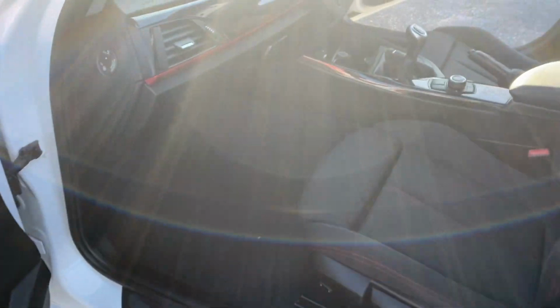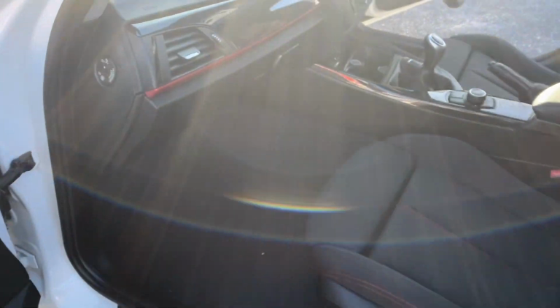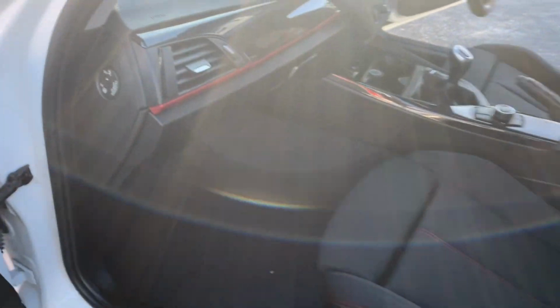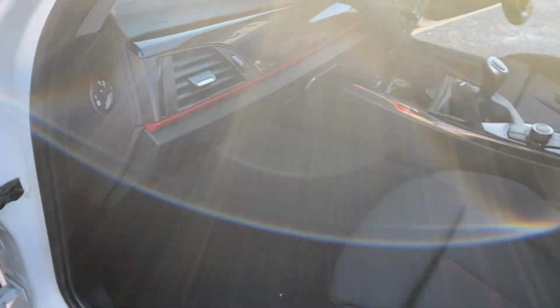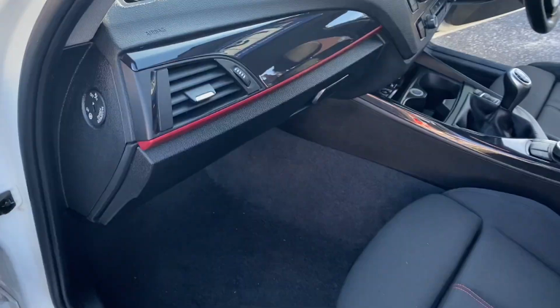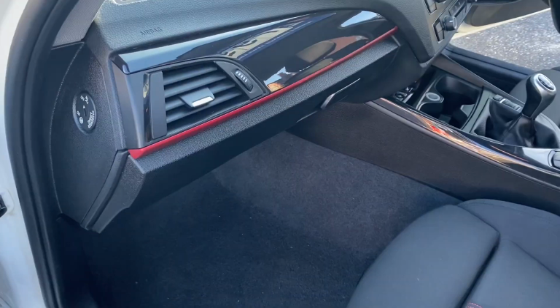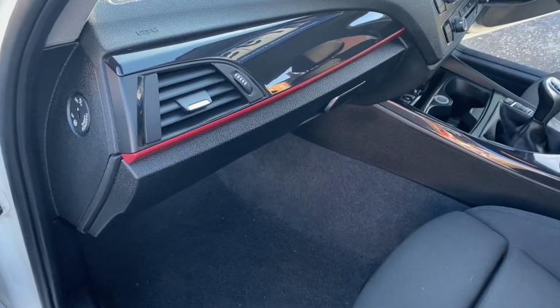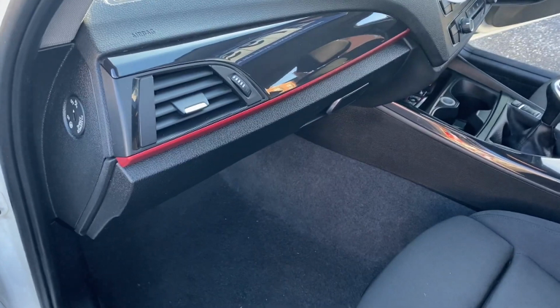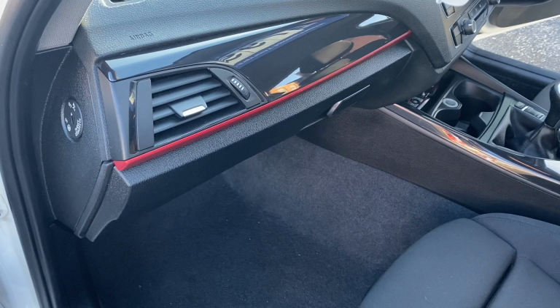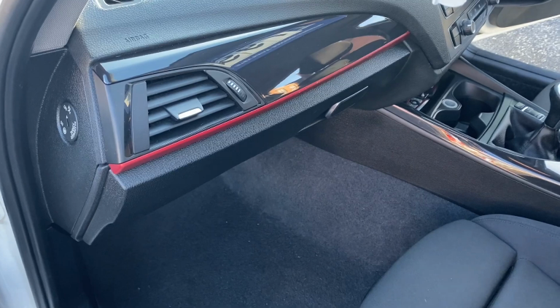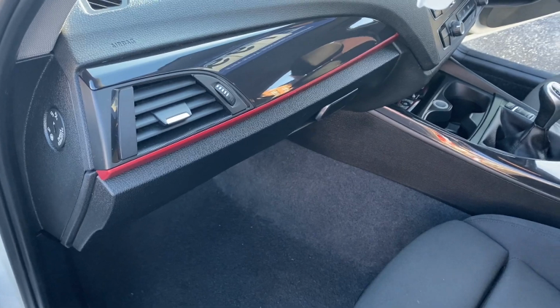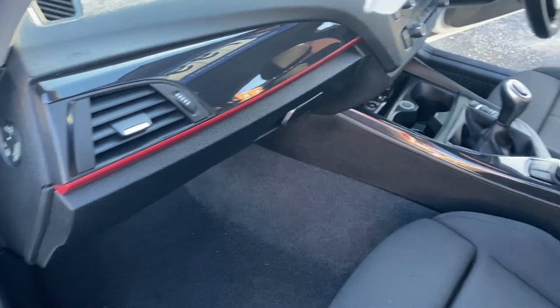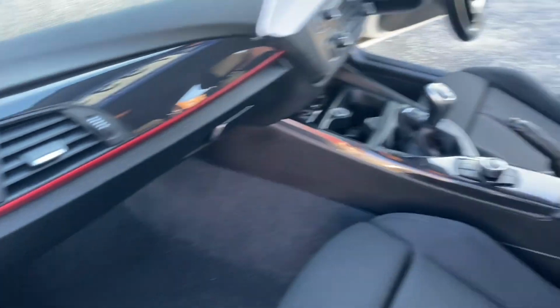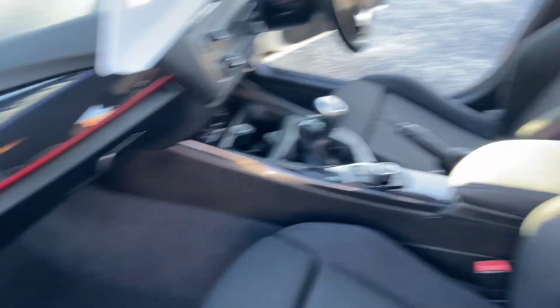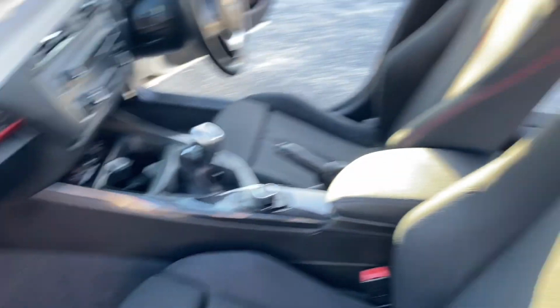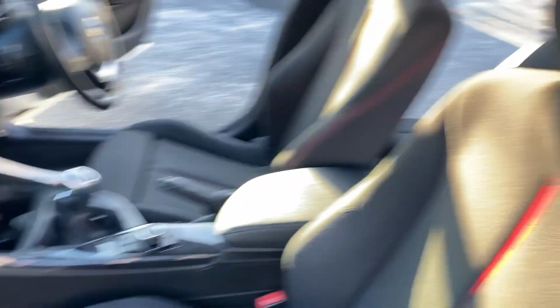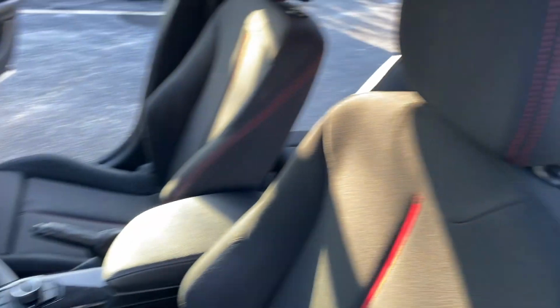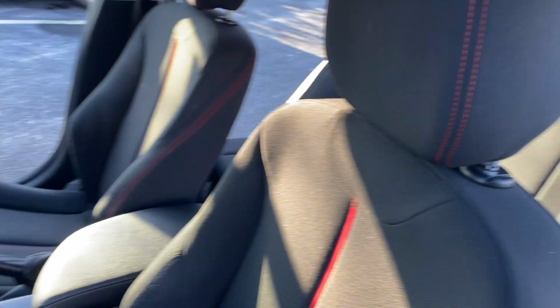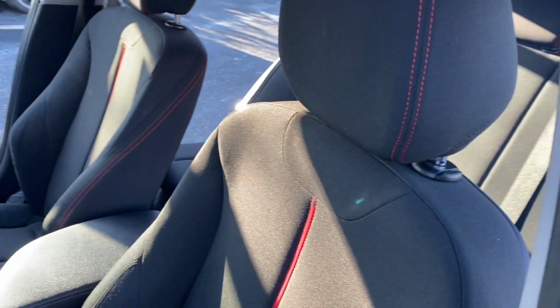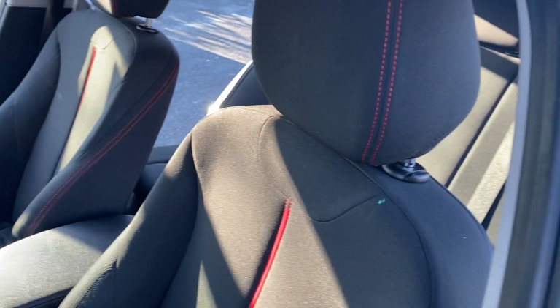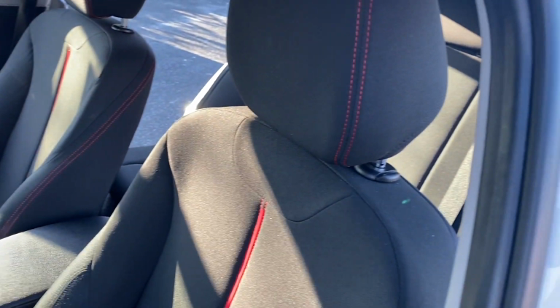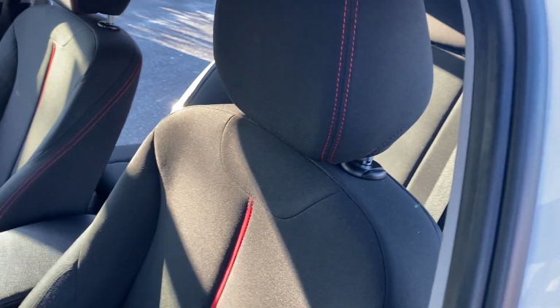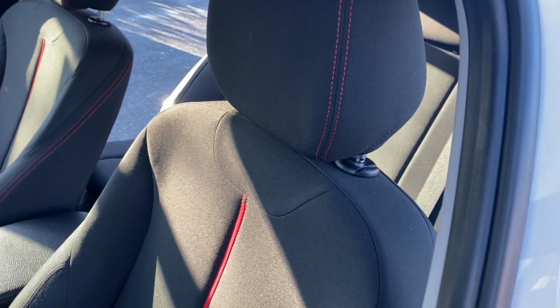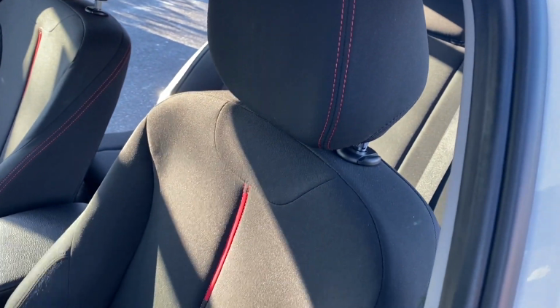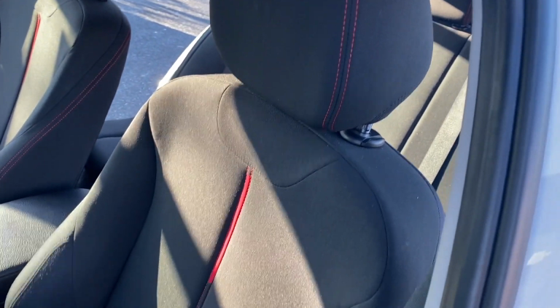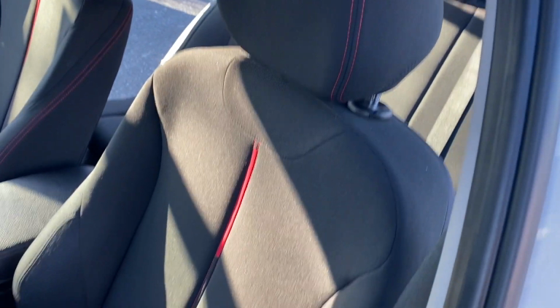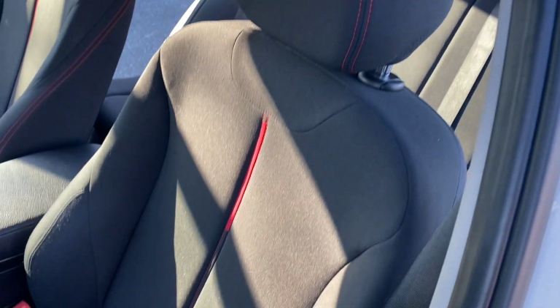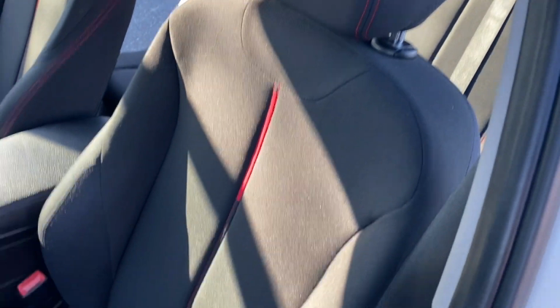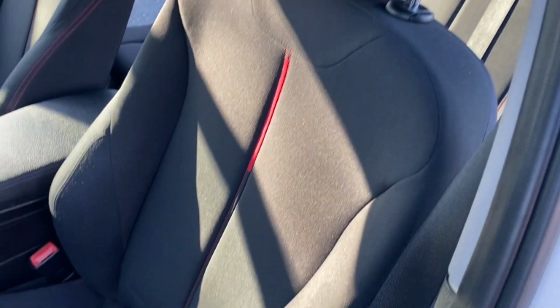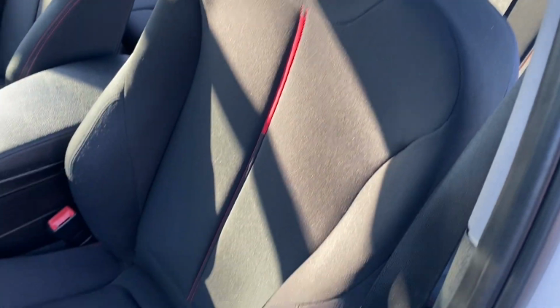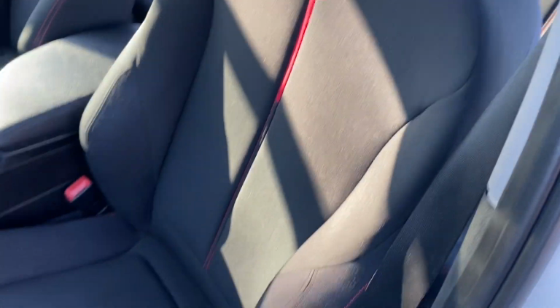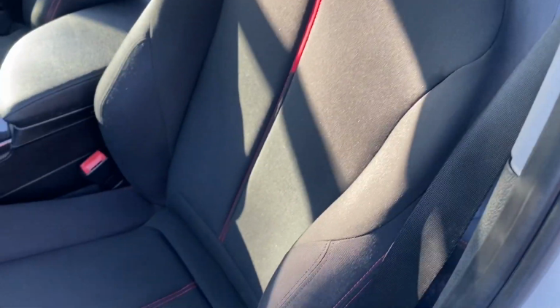On to the front, you've got your passenger airbag. I'll just show you the final seat as well.